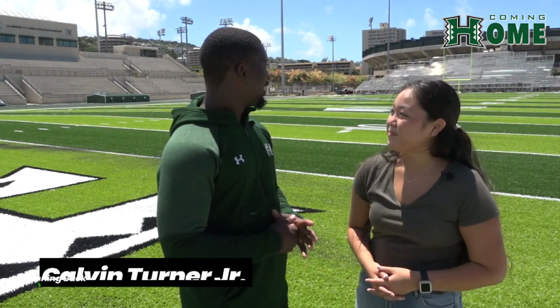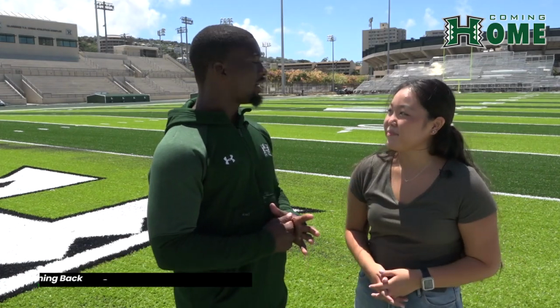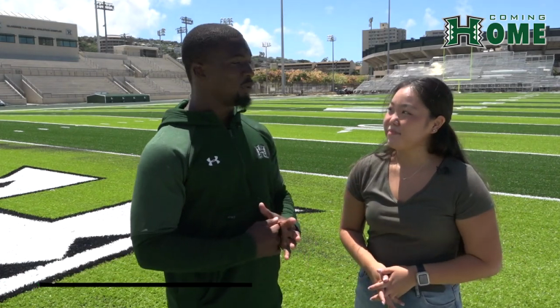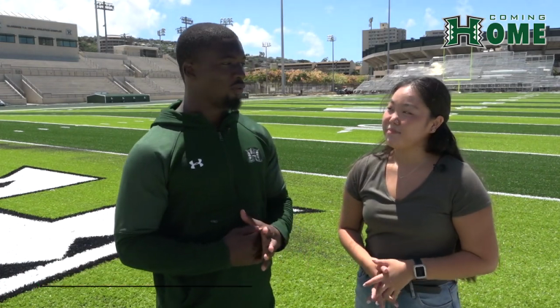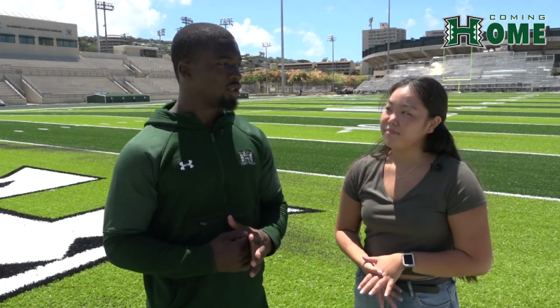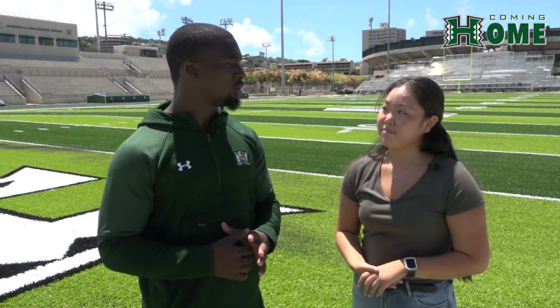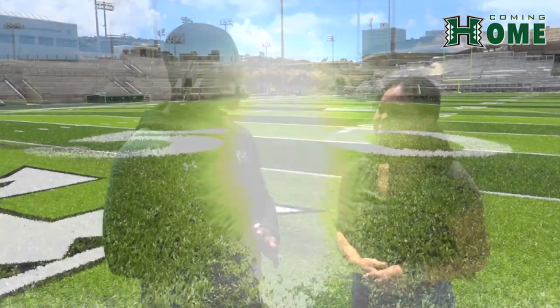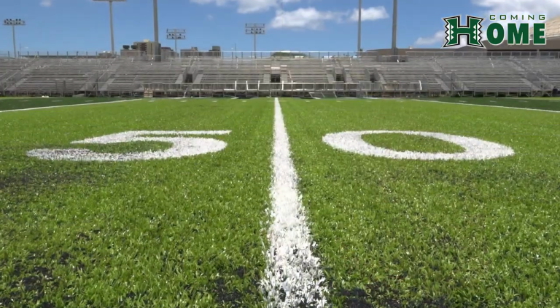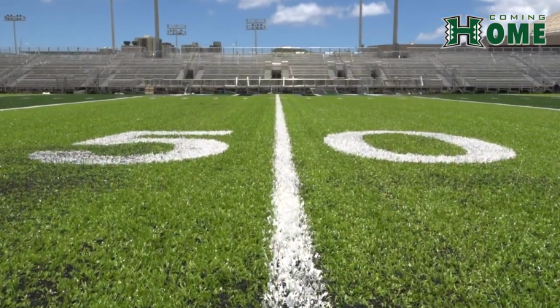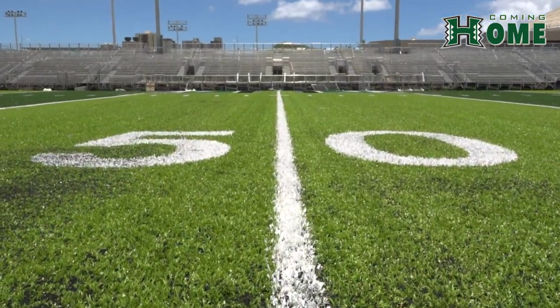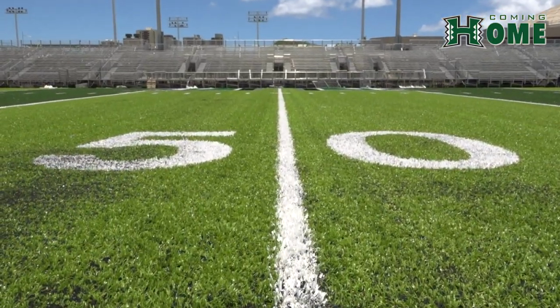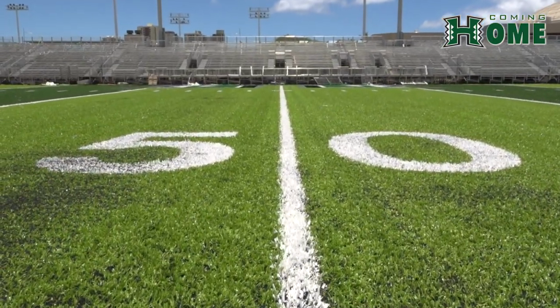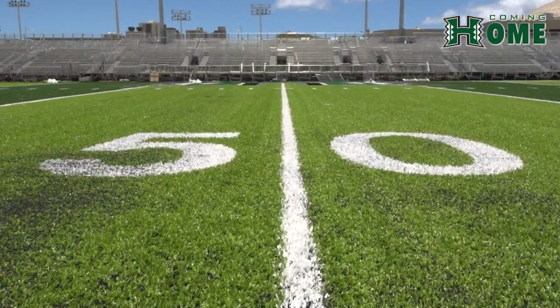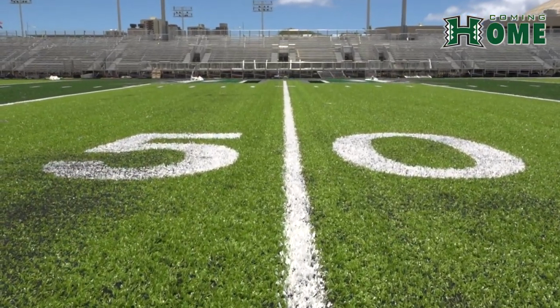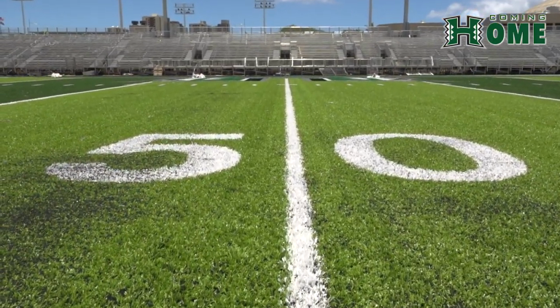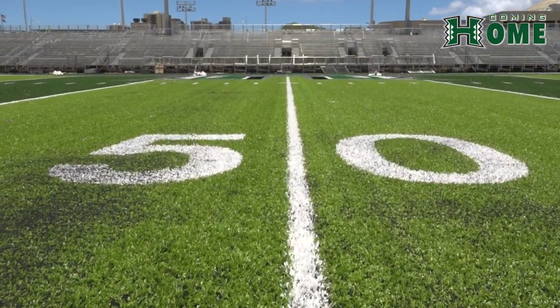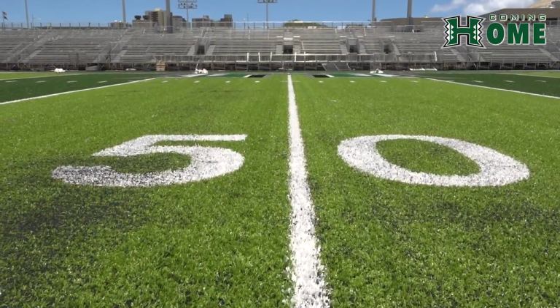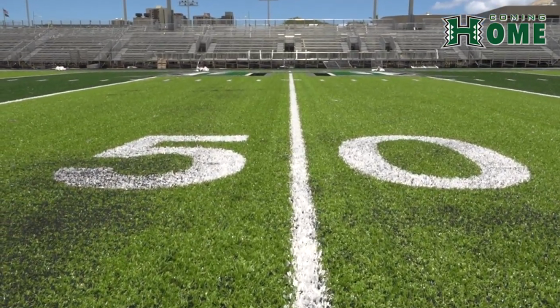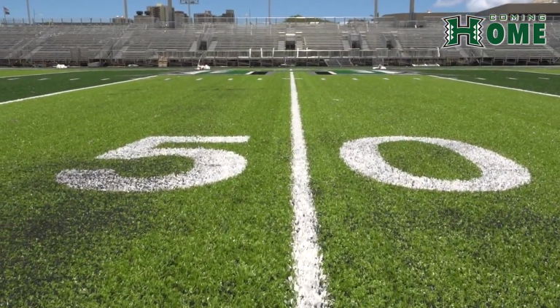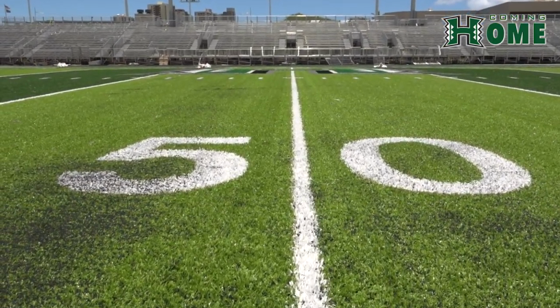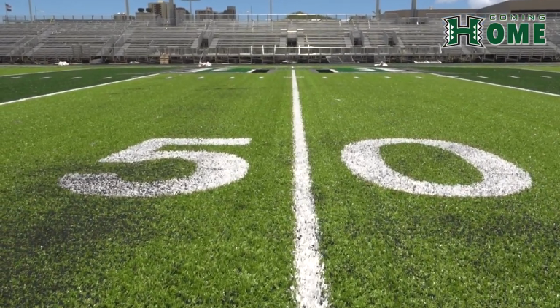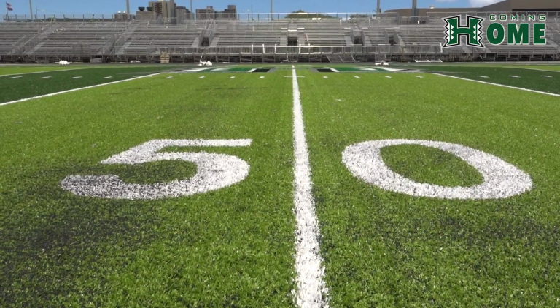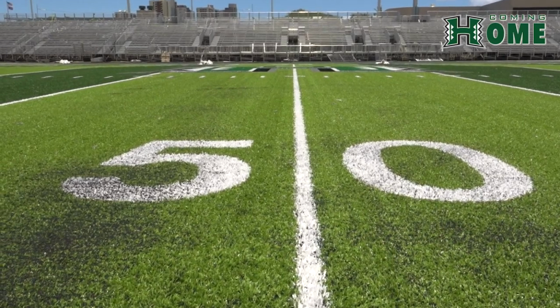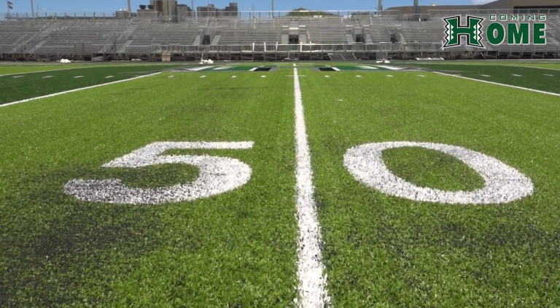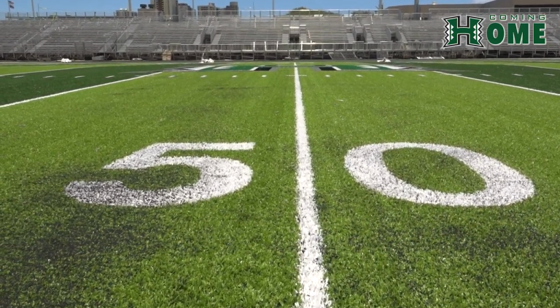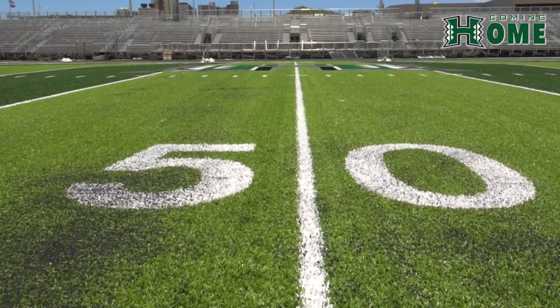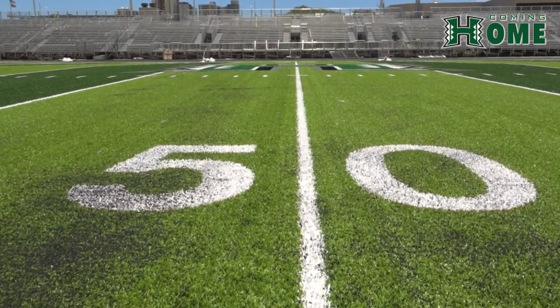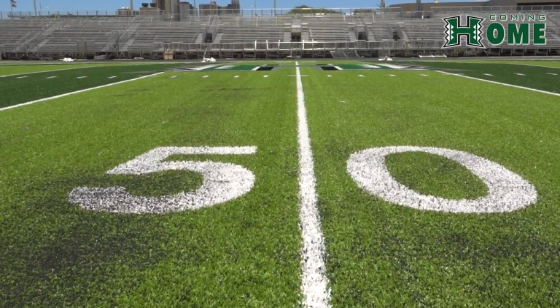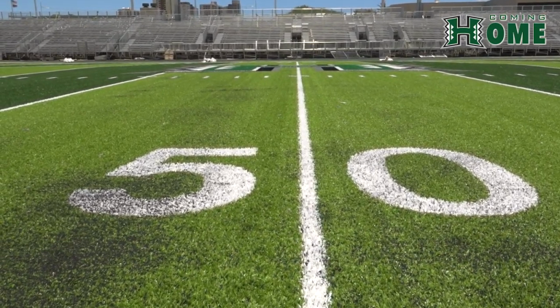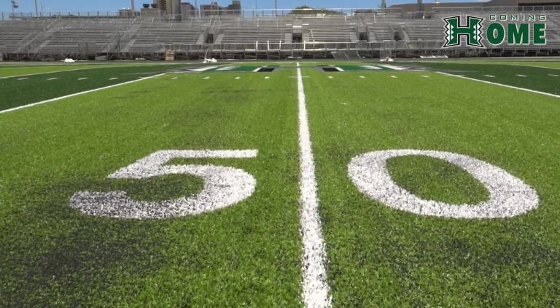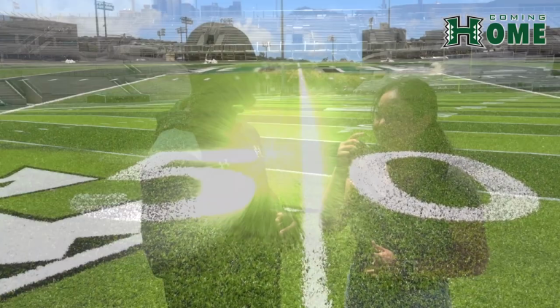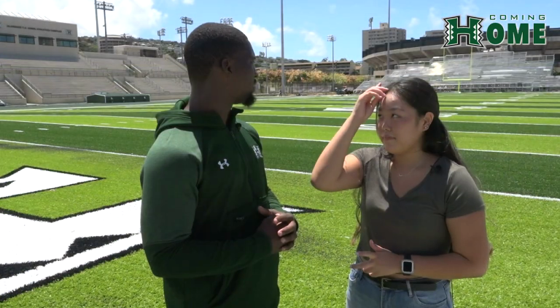I think it's beautiful. The two-tone turf is a great detail to add some nice color. I think it's going to be a beautiful touch on the field.